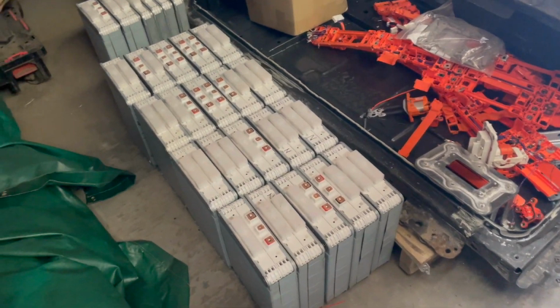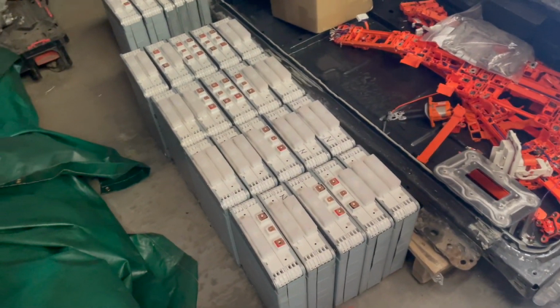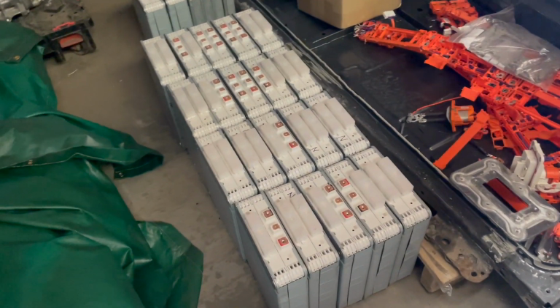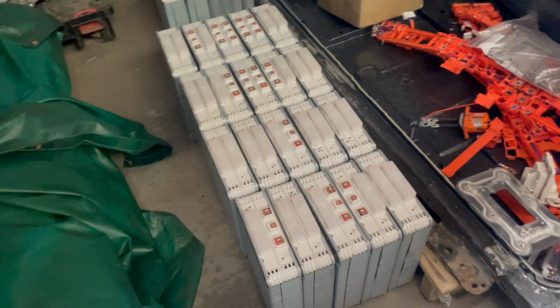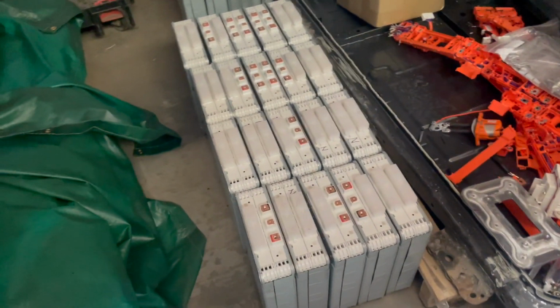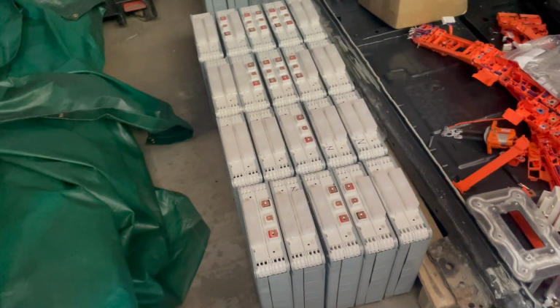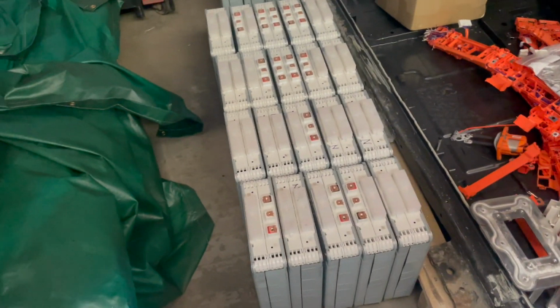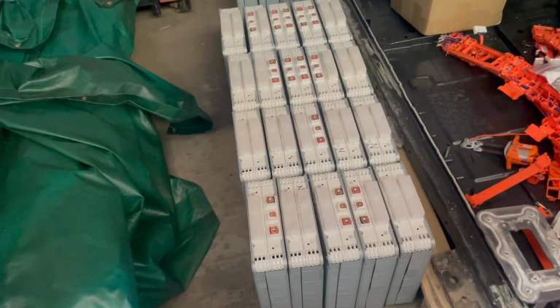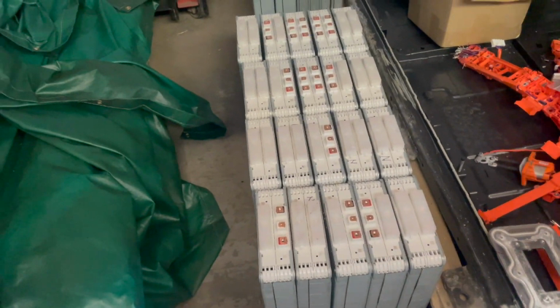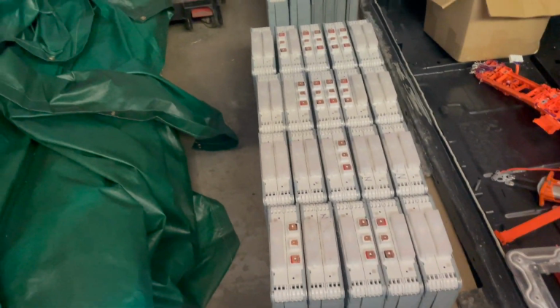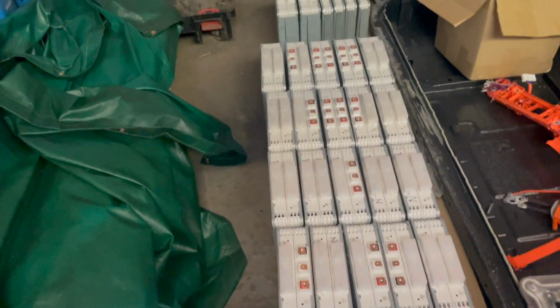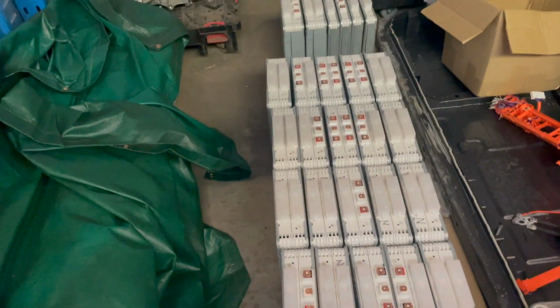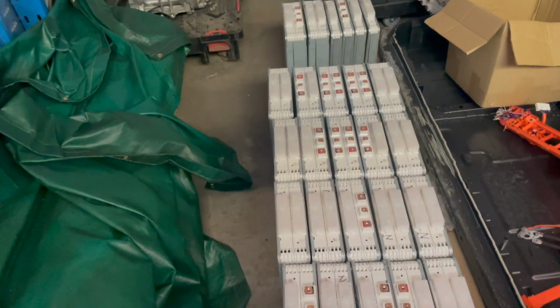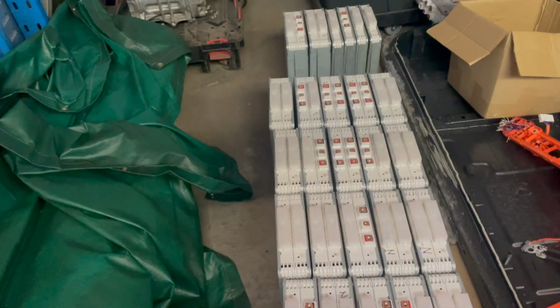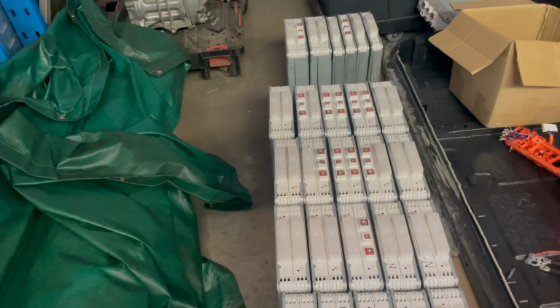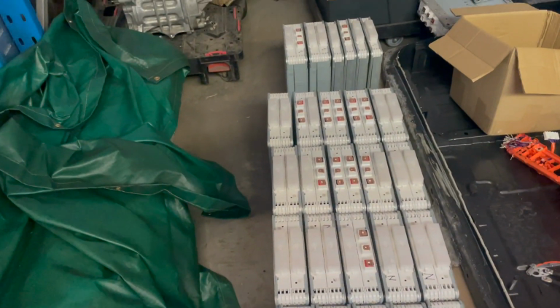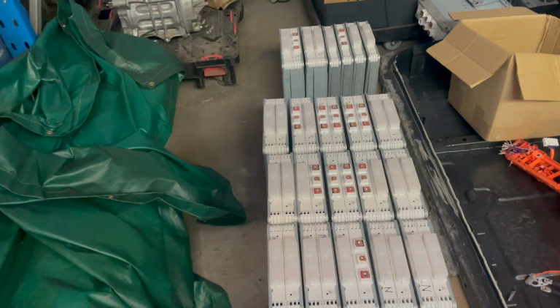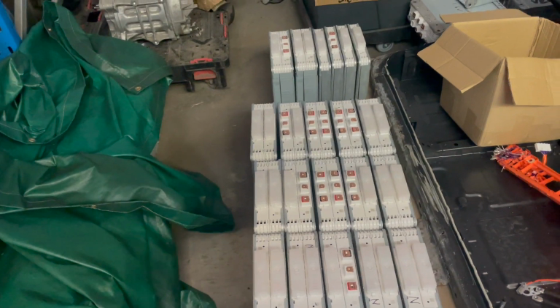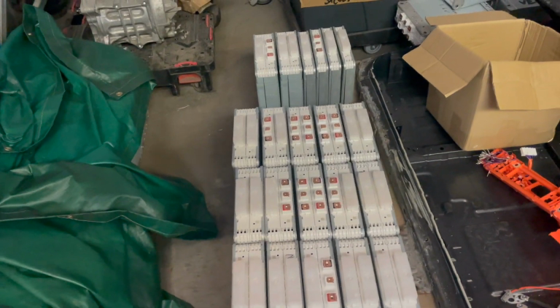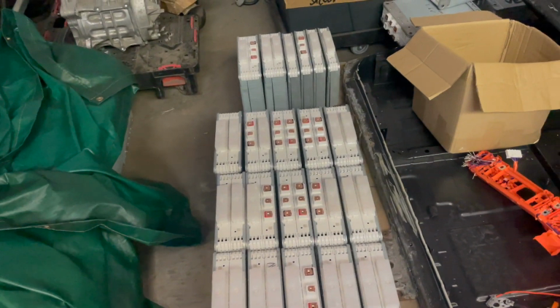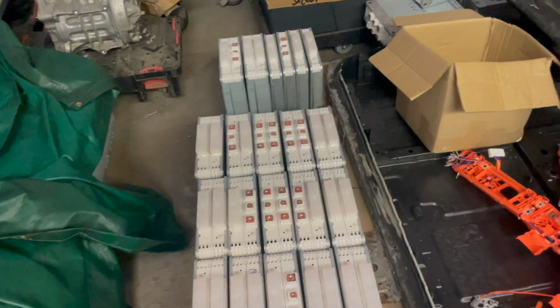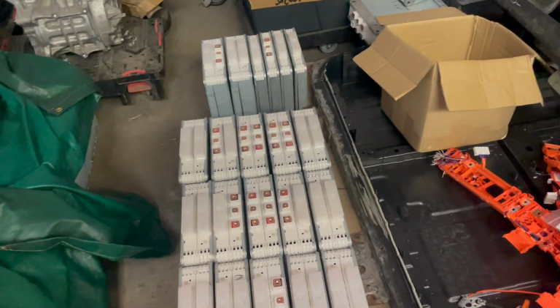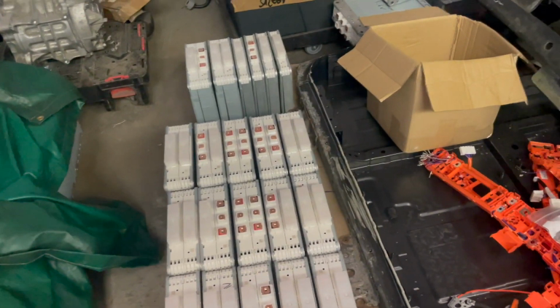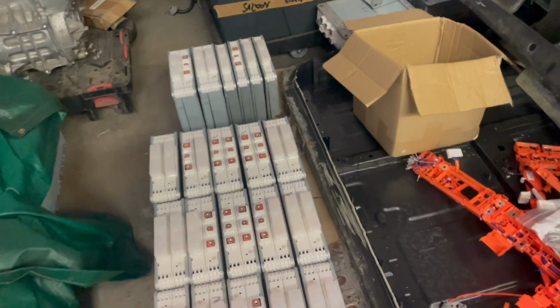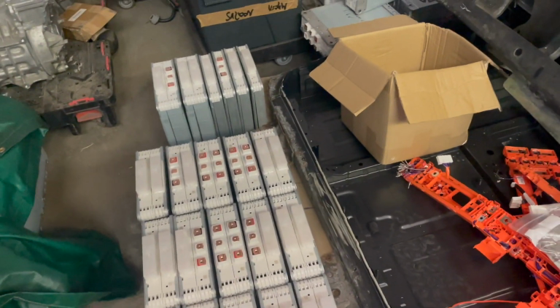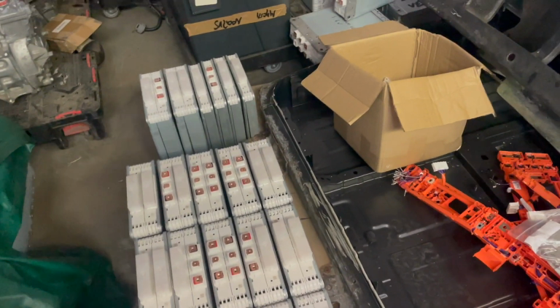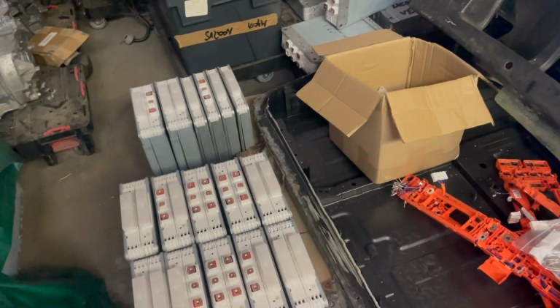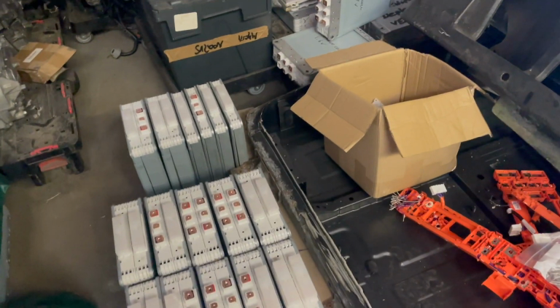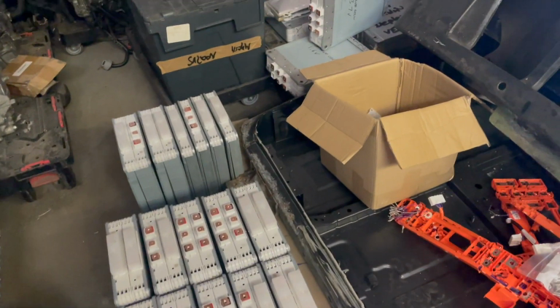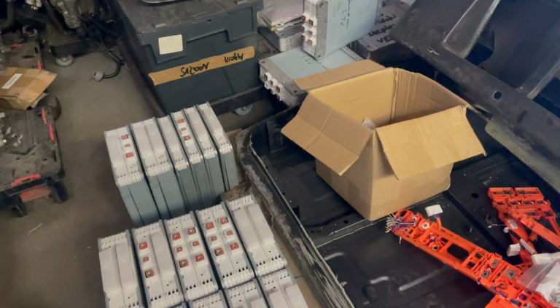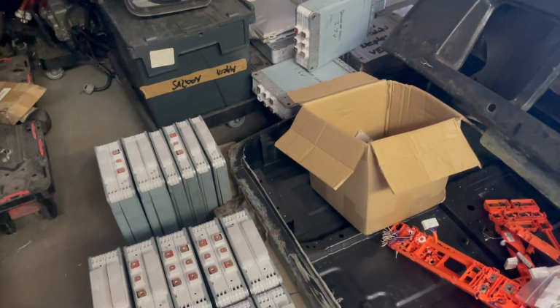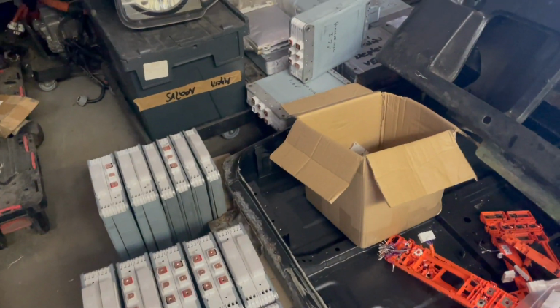We try and recycle as much of the battery as possible. The only thing we're left with is the case, which can go to the scrapyard and be used as recycled steel.